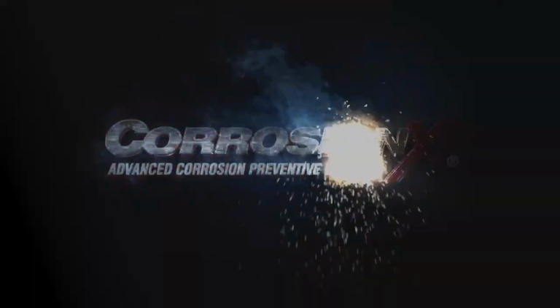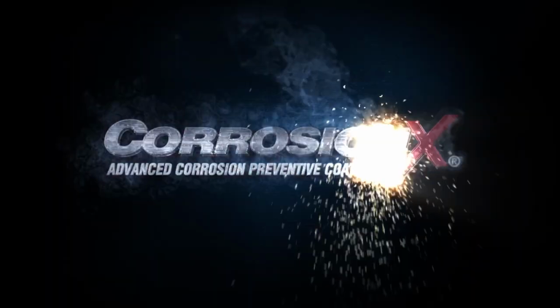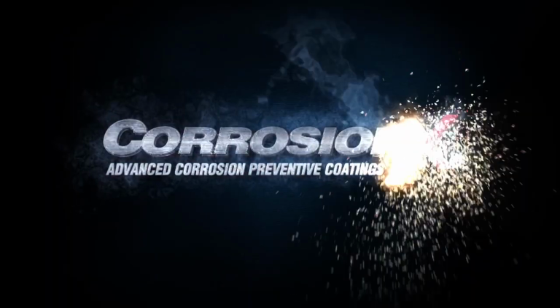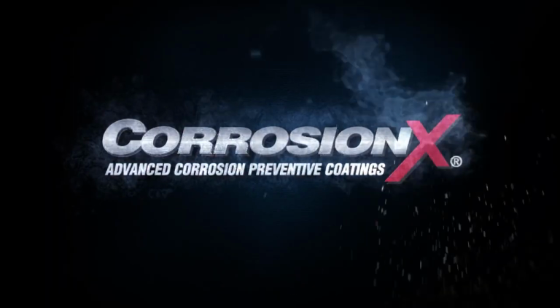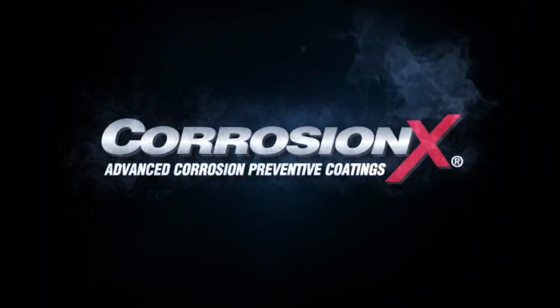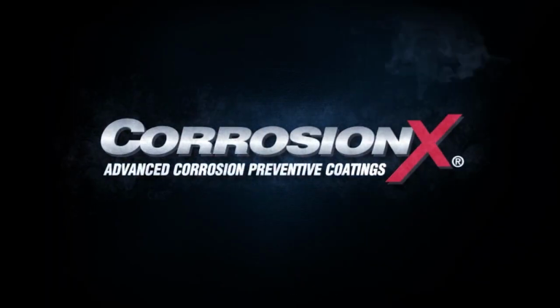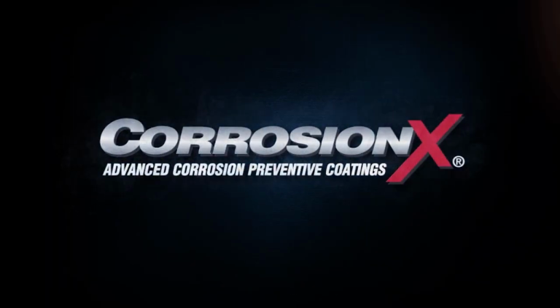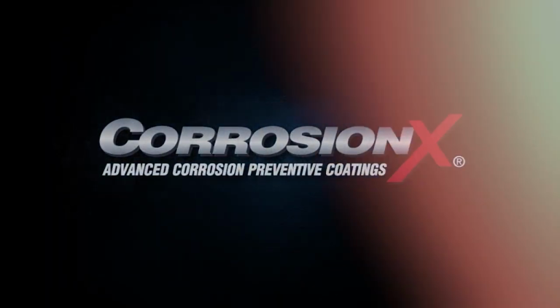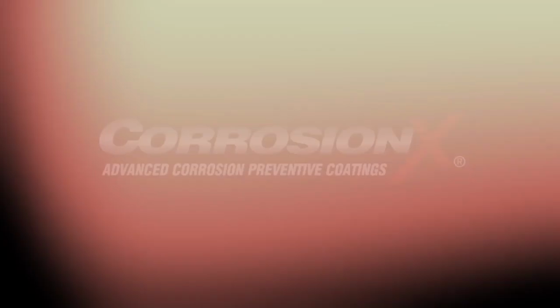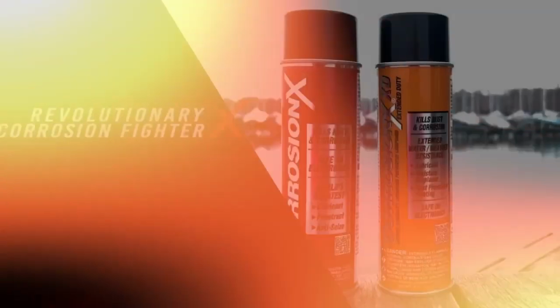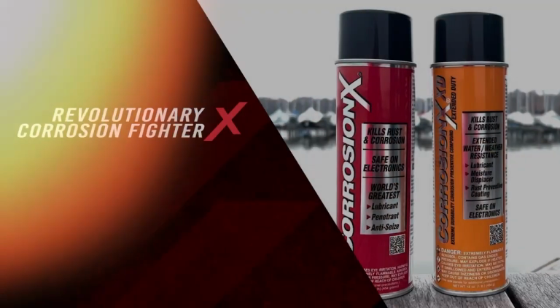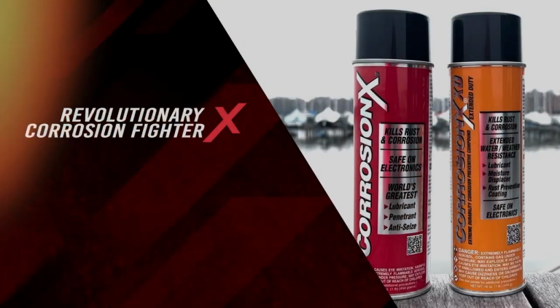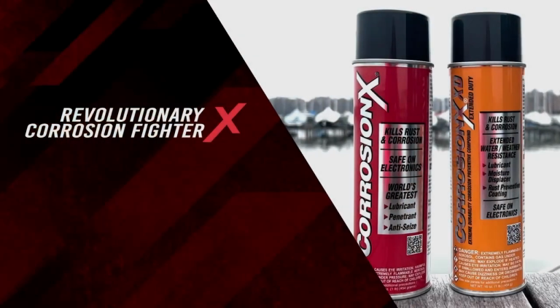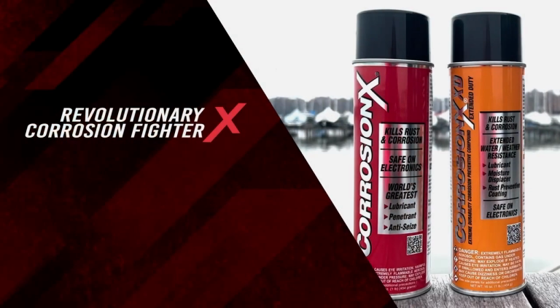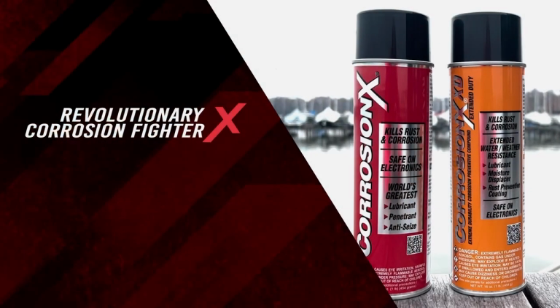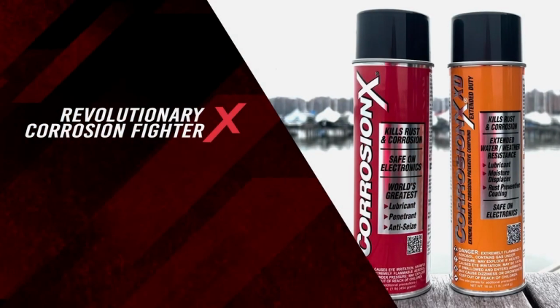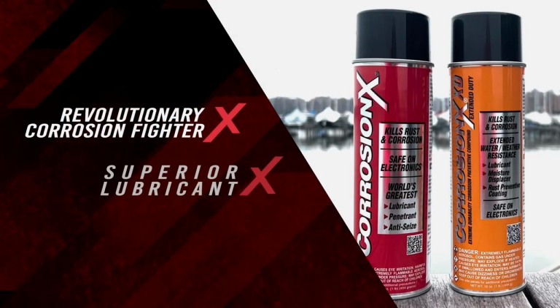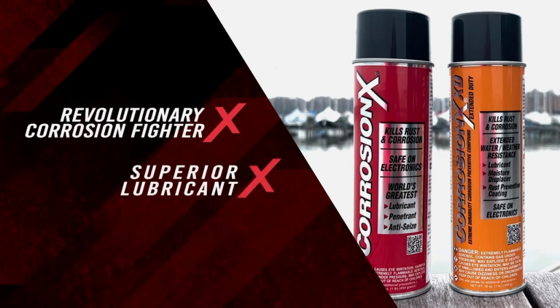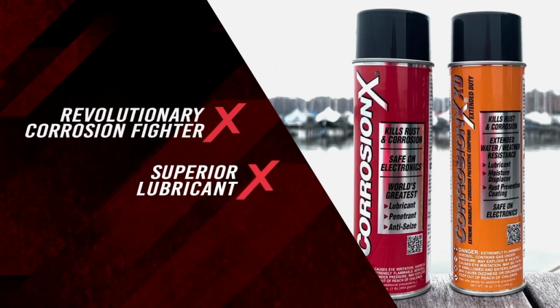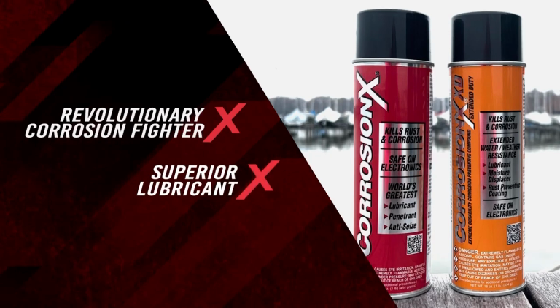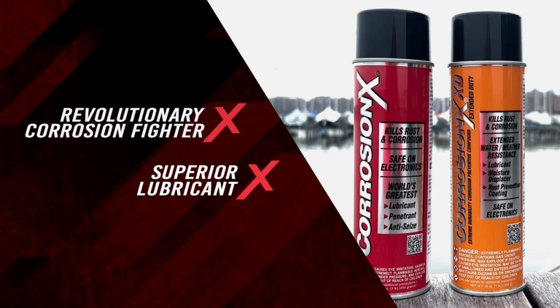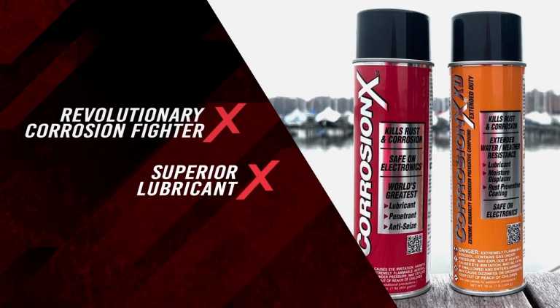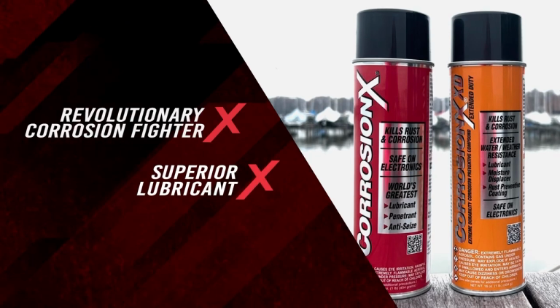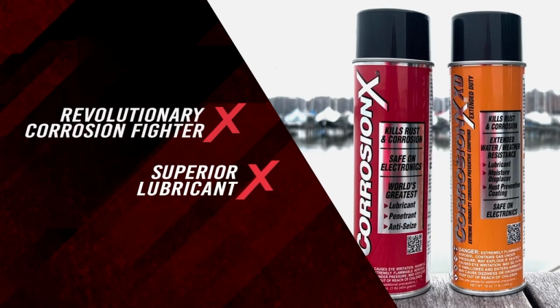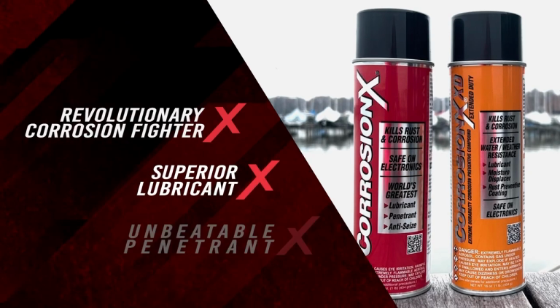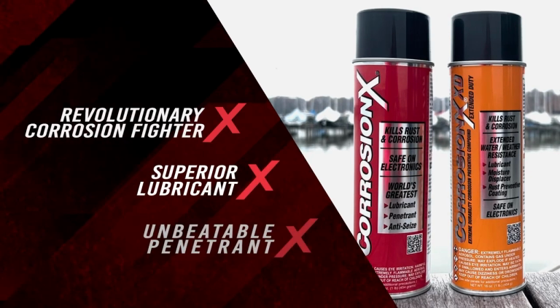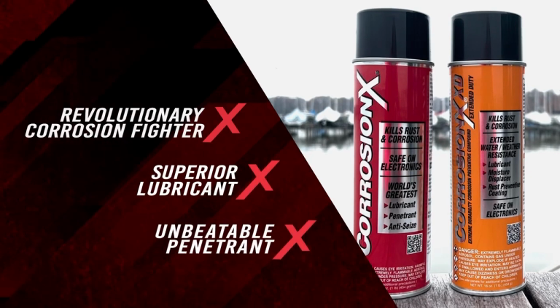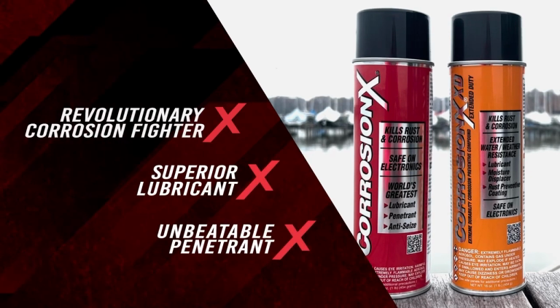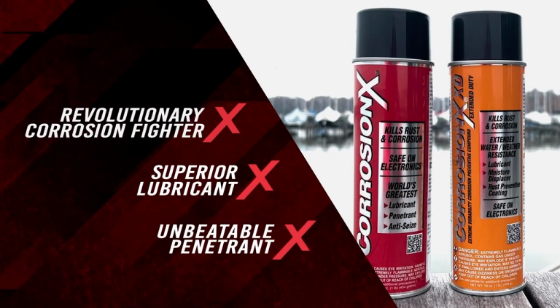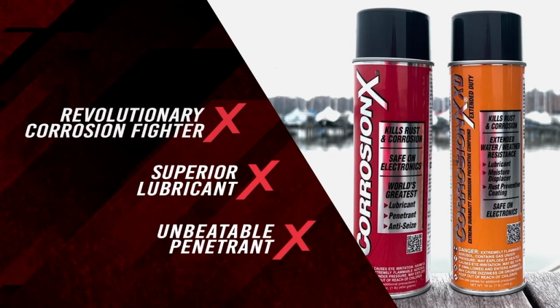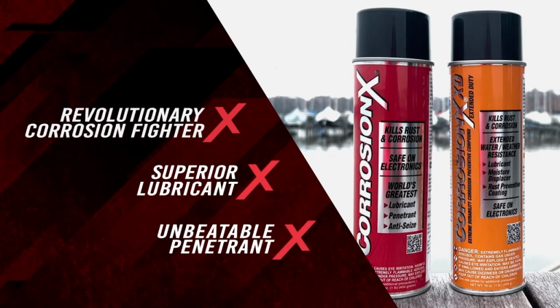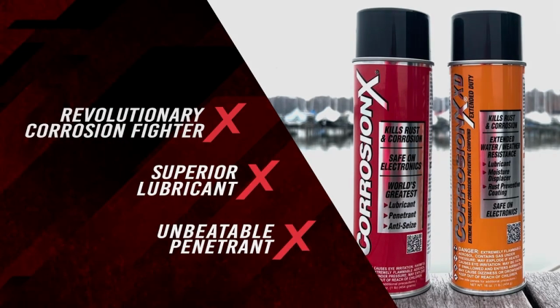Corrosion X: a revolutionary corrosion fighter, a superior lubricant, and an unbeatable penetrant.